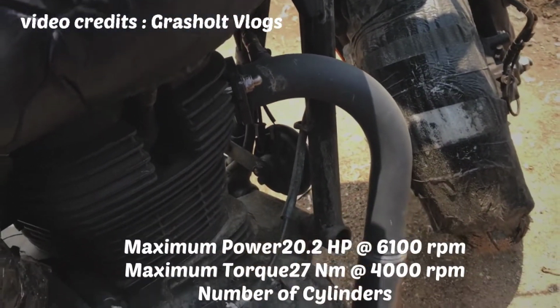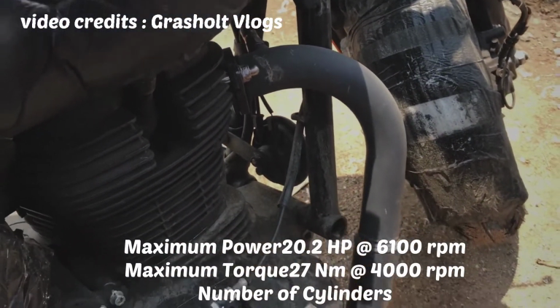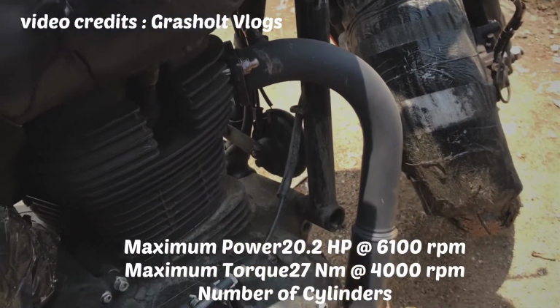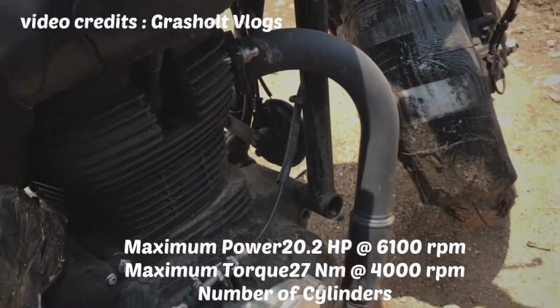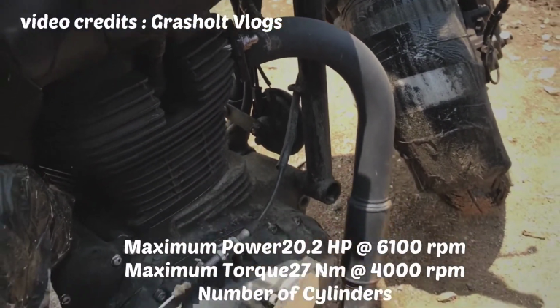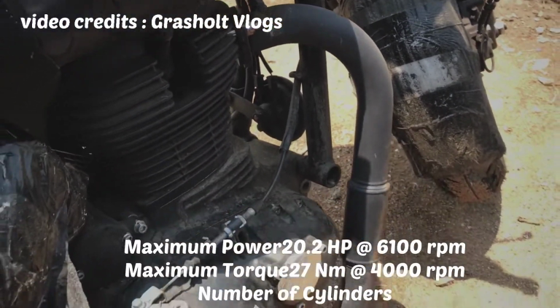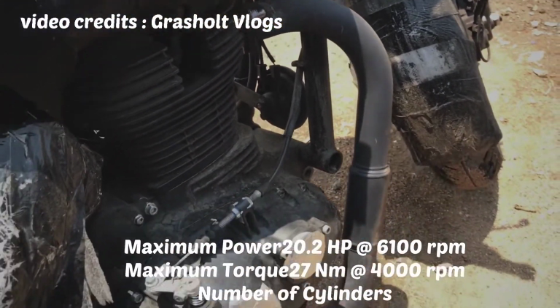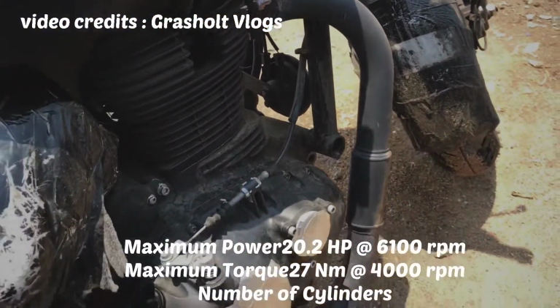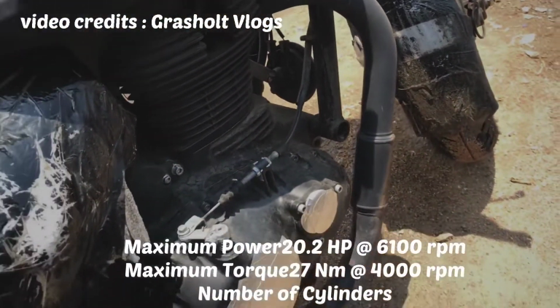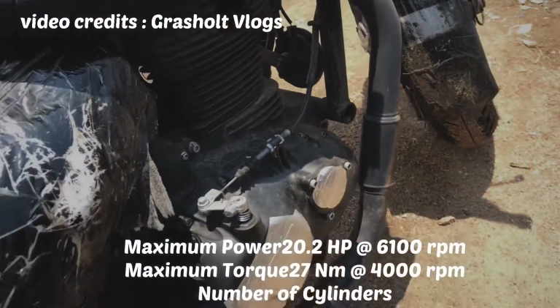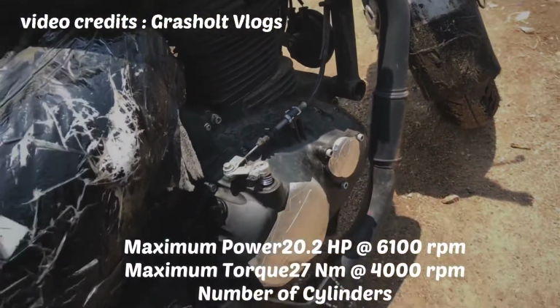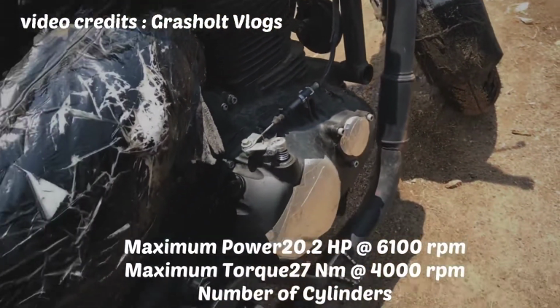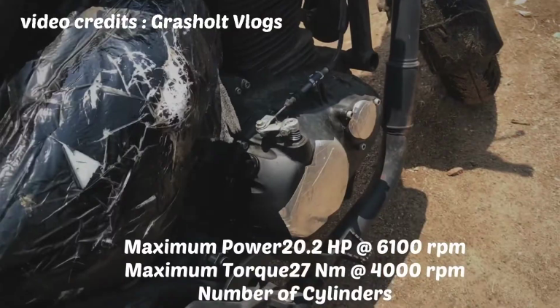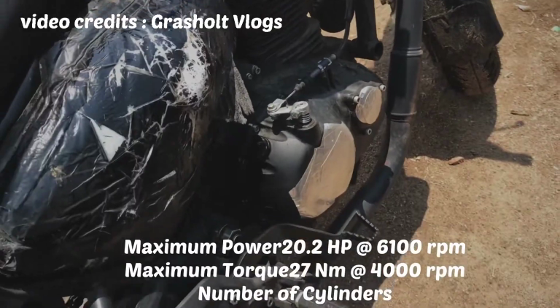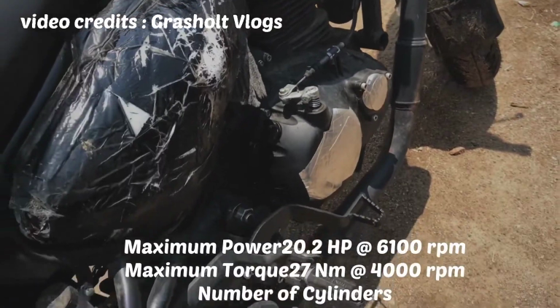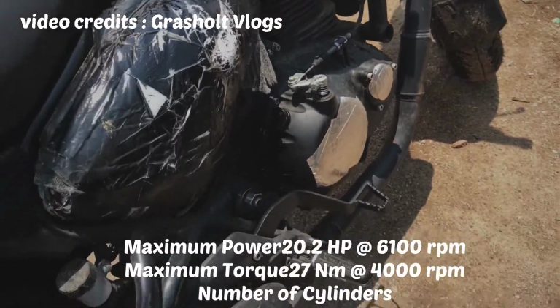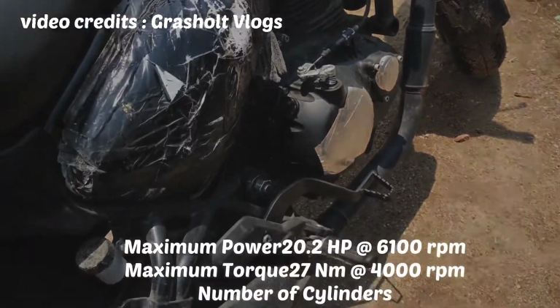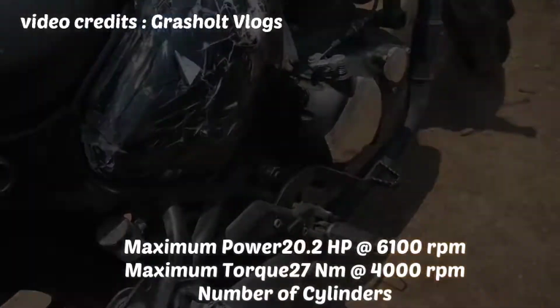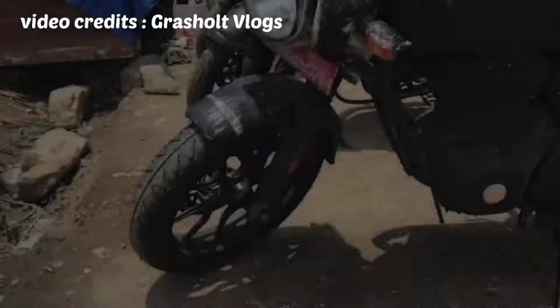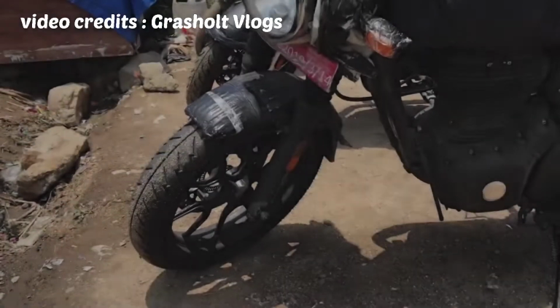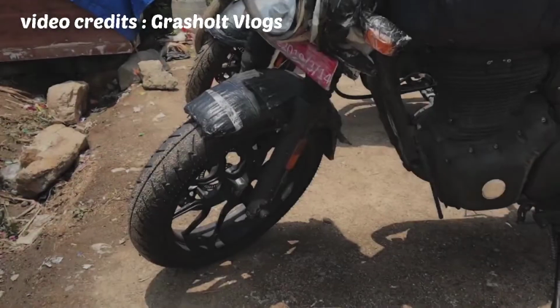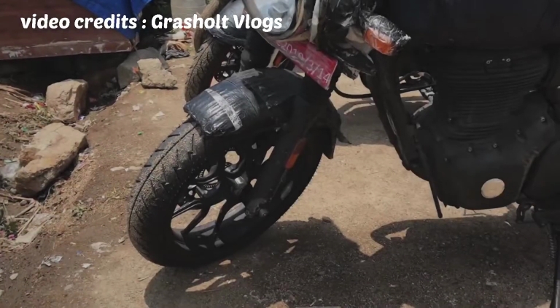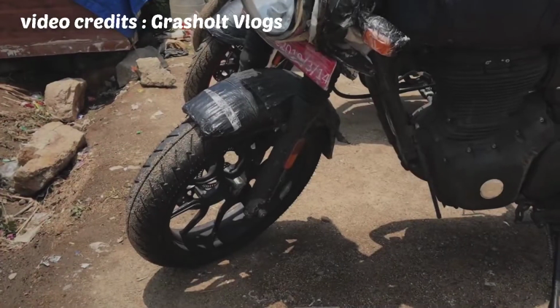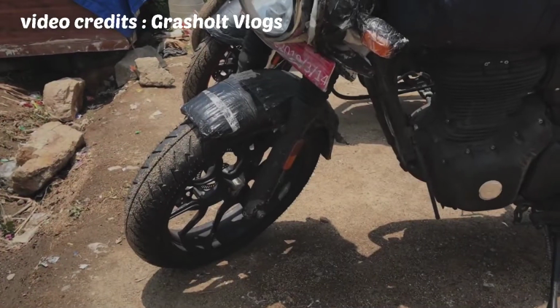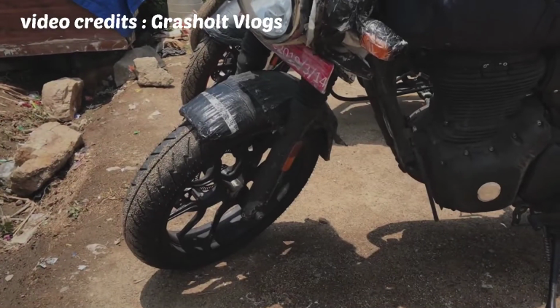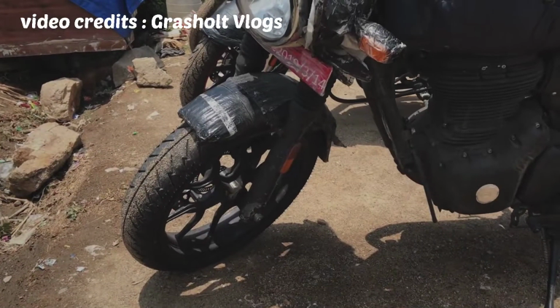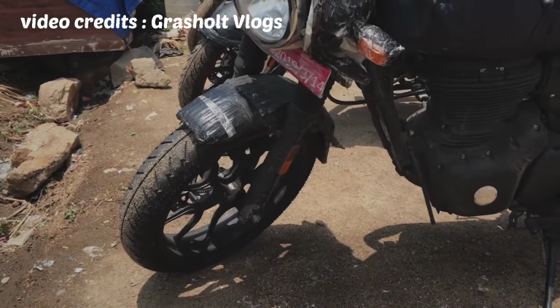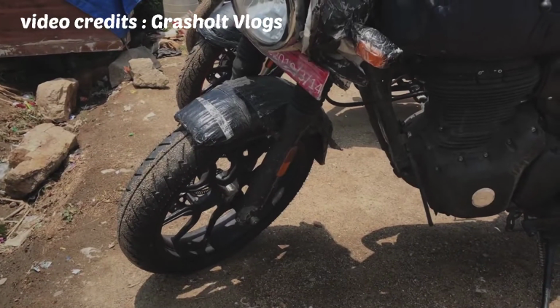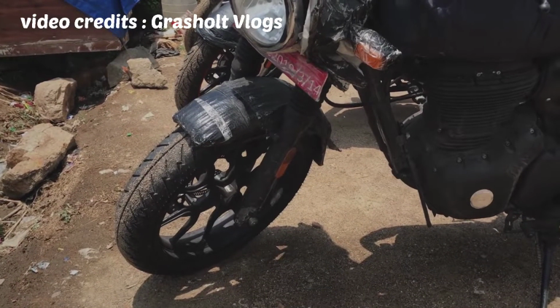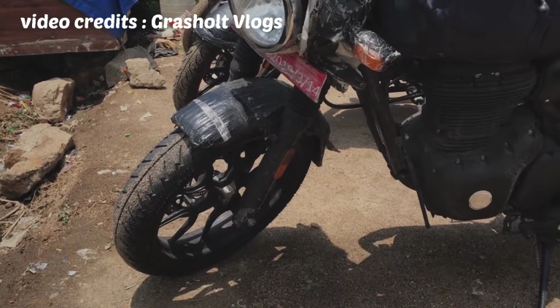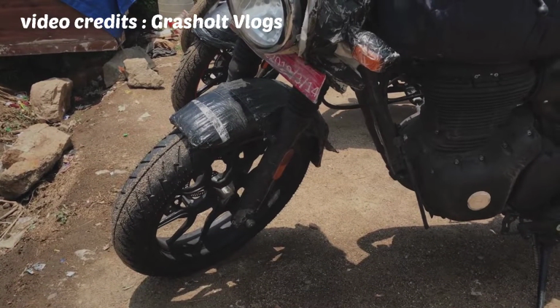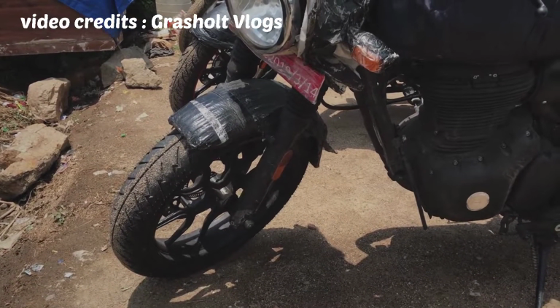The electronic fuel injection fuel system and ABS are used in both bikes. The peak power is 20.2 bhp and torque is 27 Nm. The power is decent and good overall.